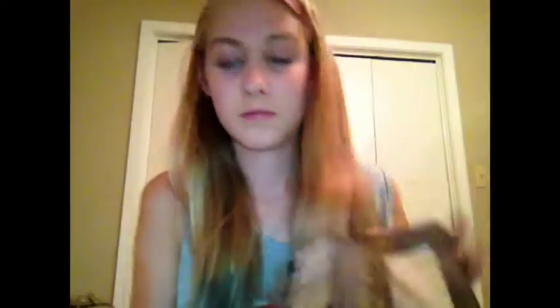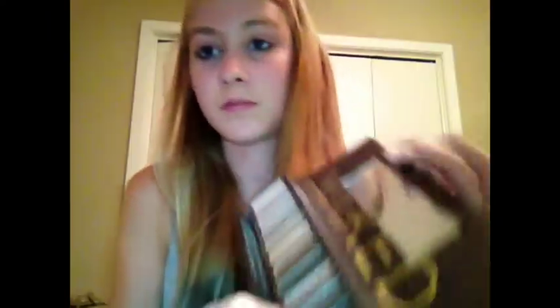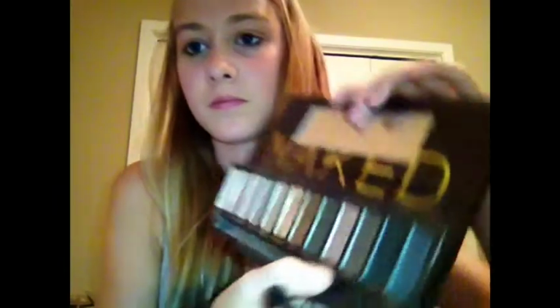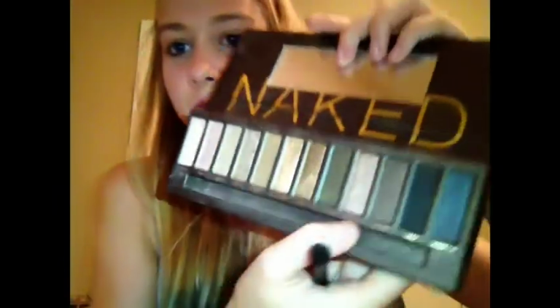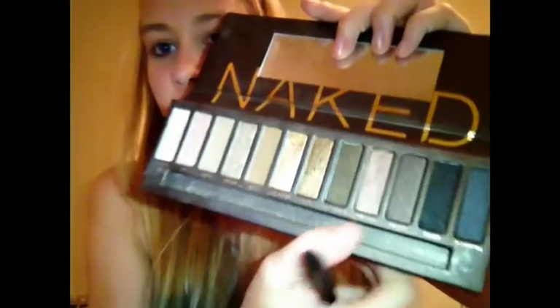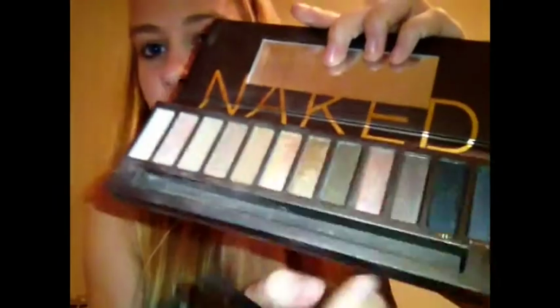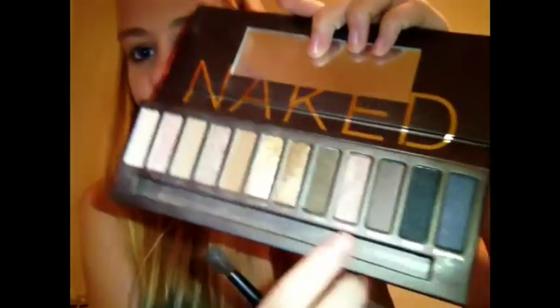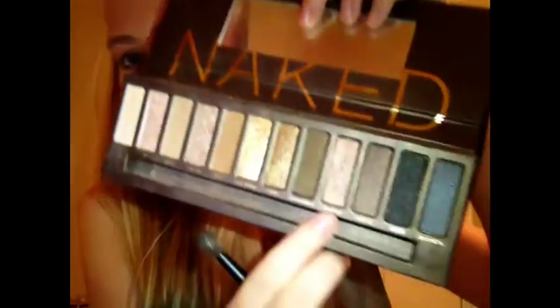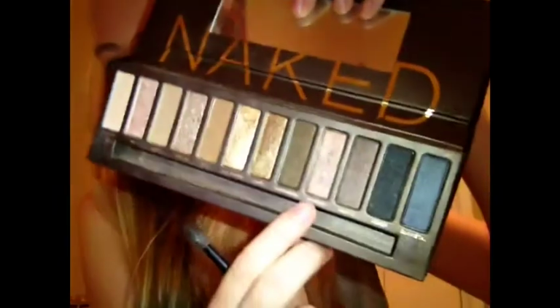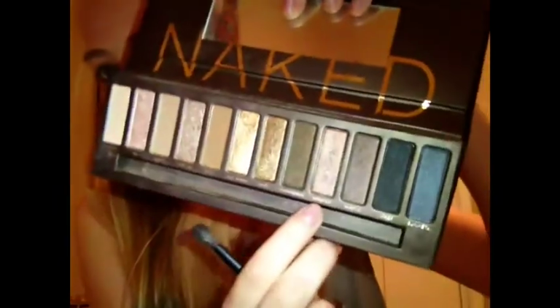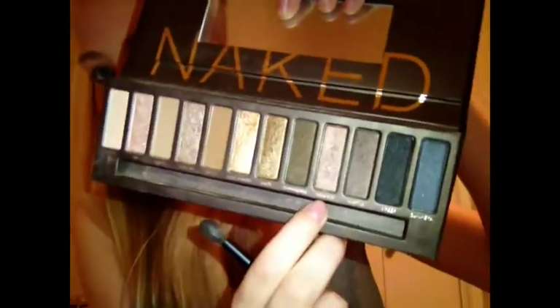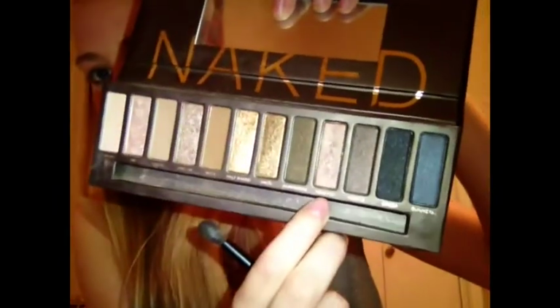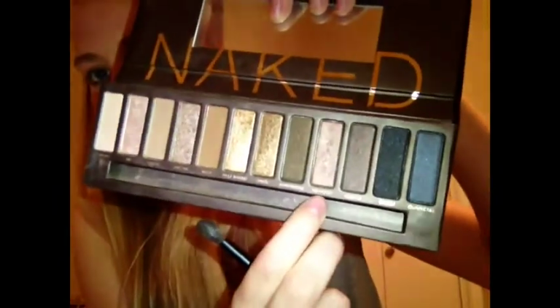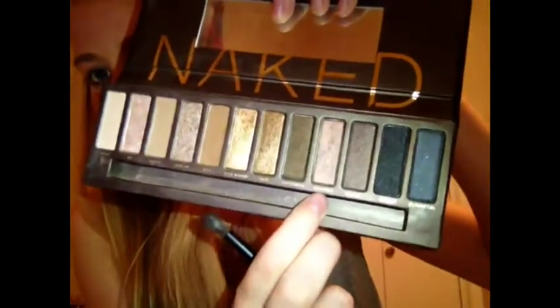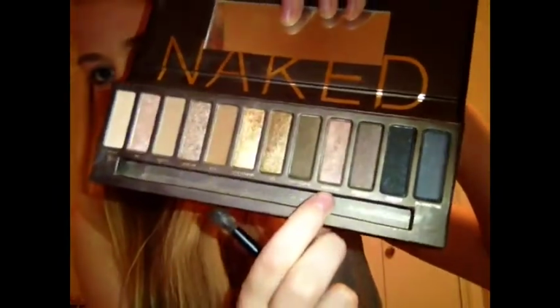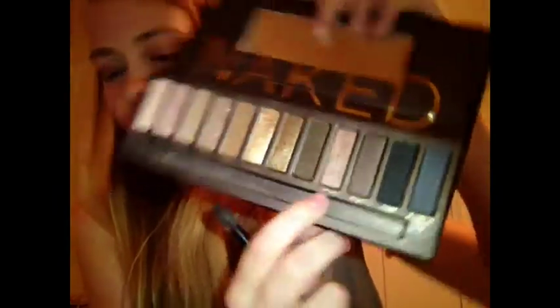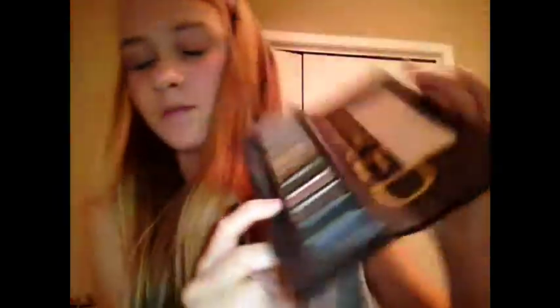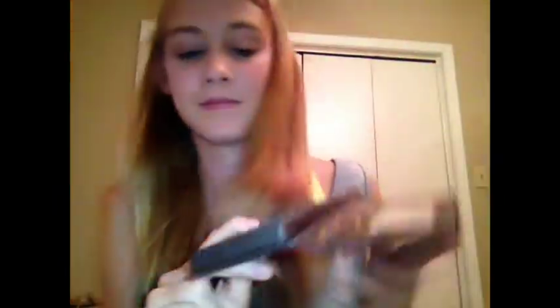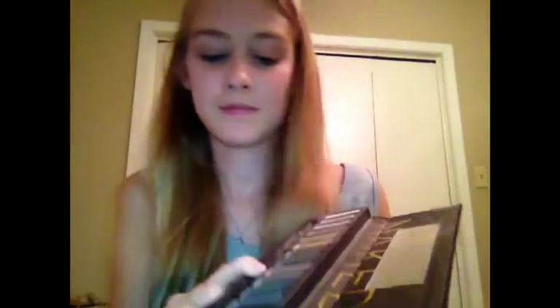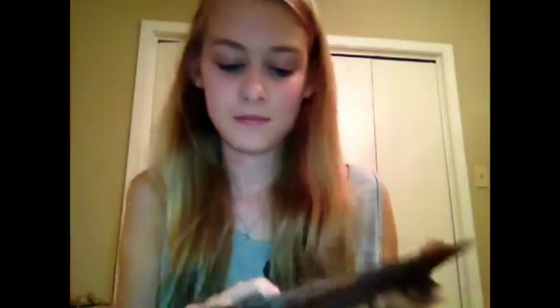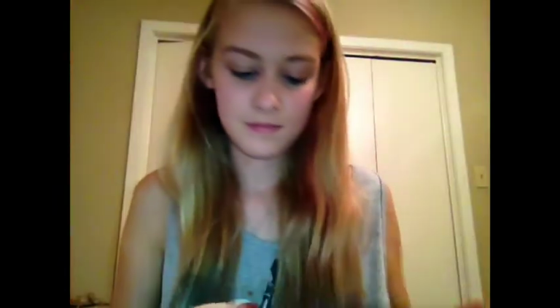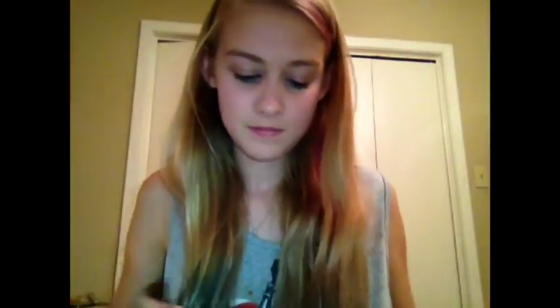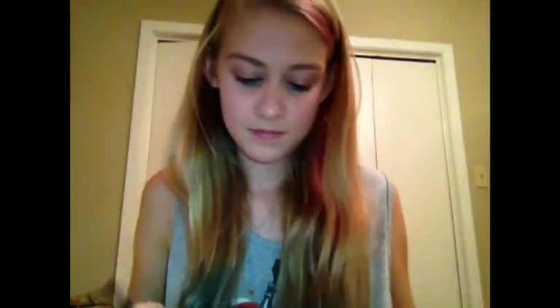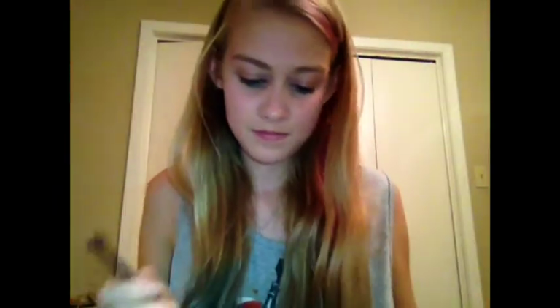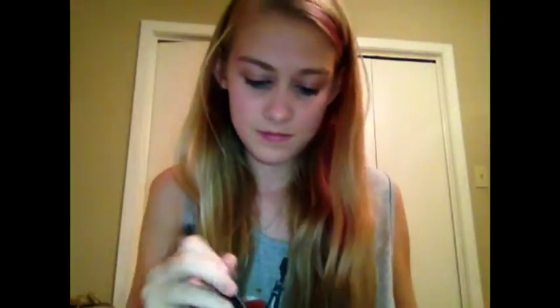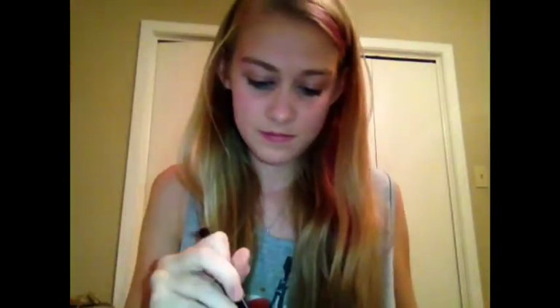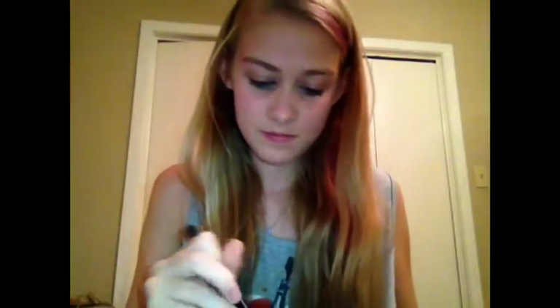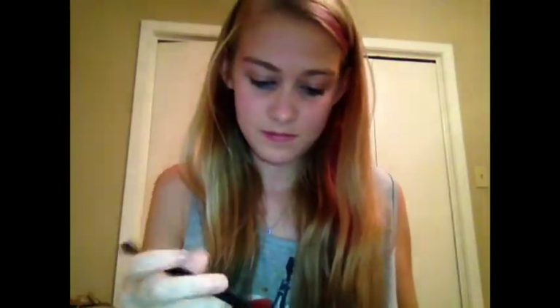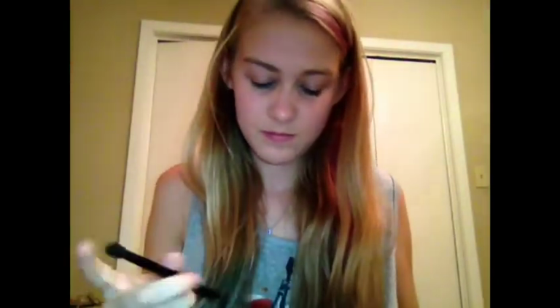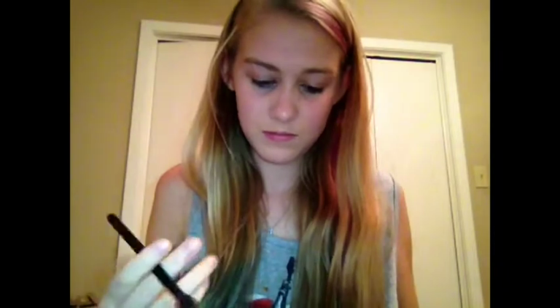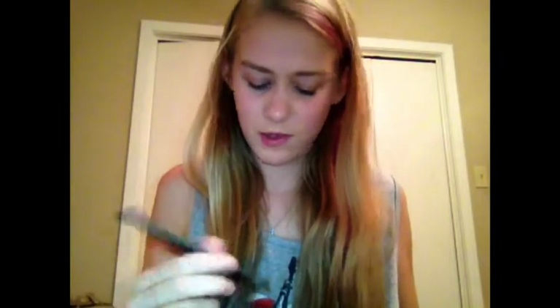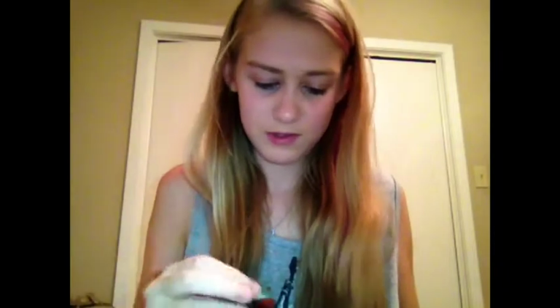The next eyeshadow color we're going to be using is called Toasted, and on a blending brush we're just going to put that in the crease.